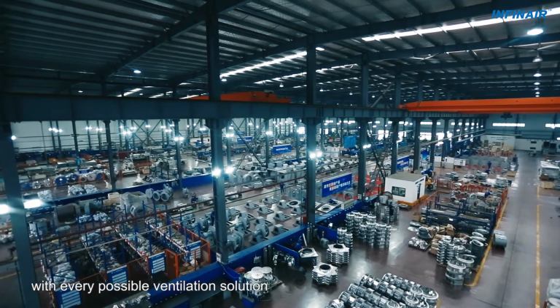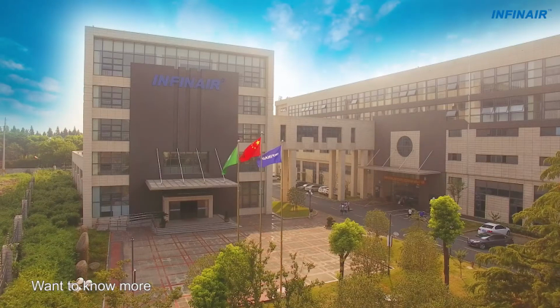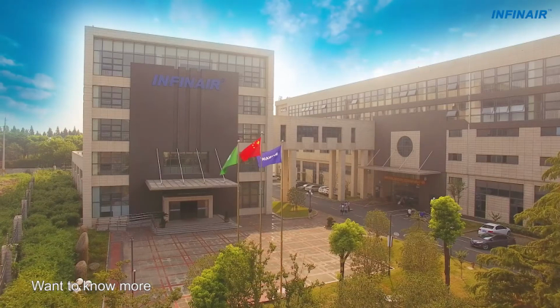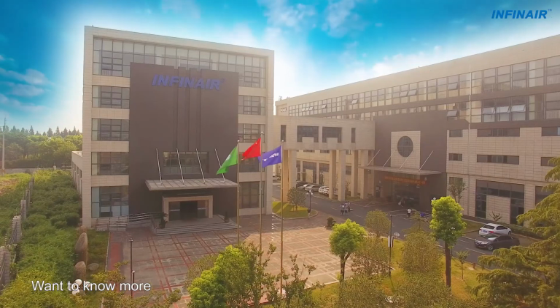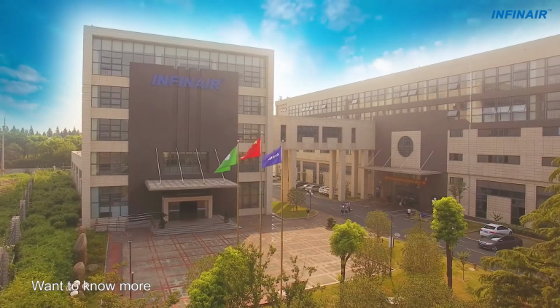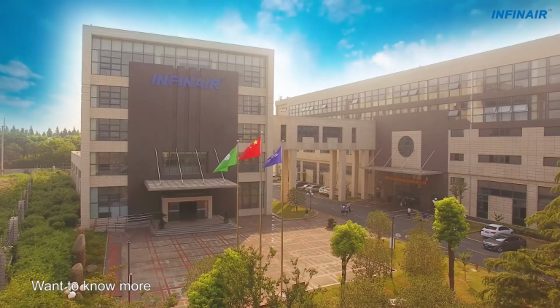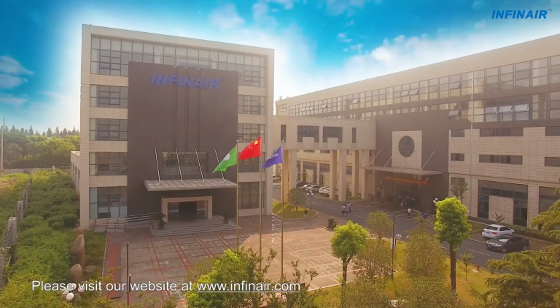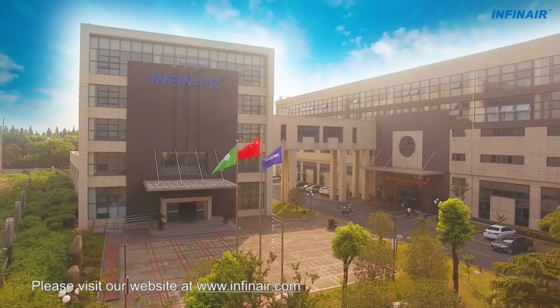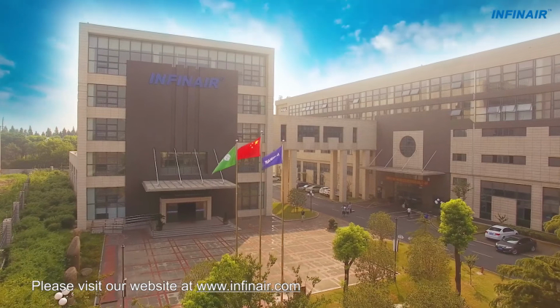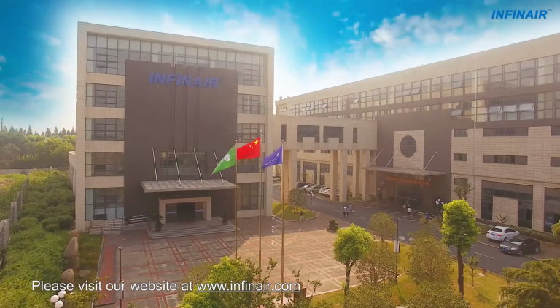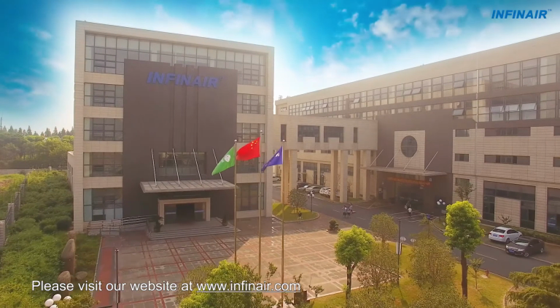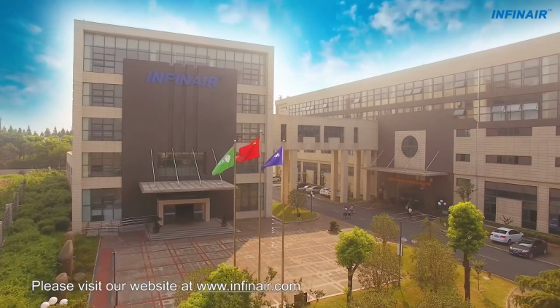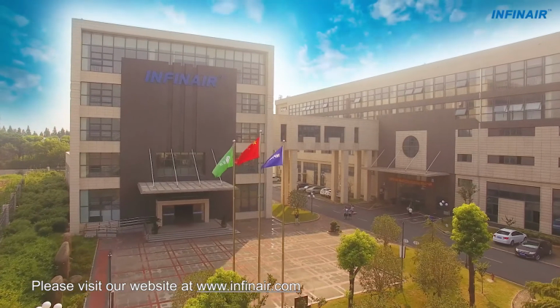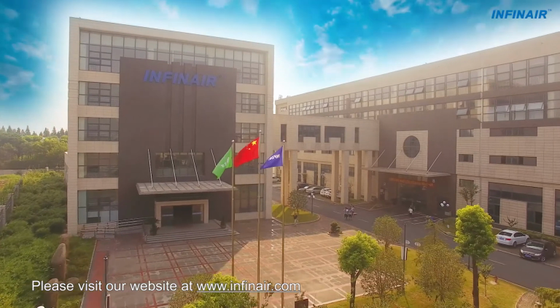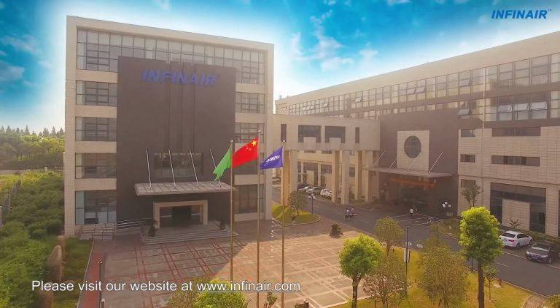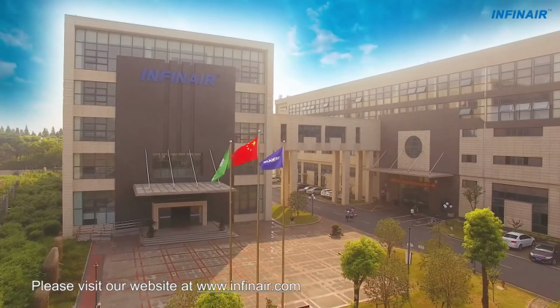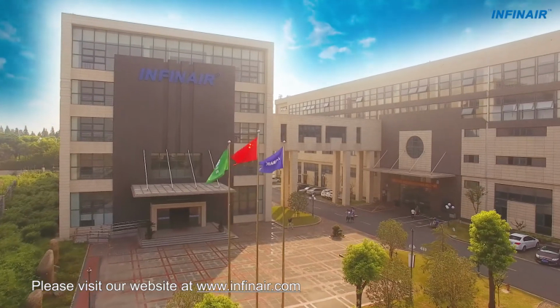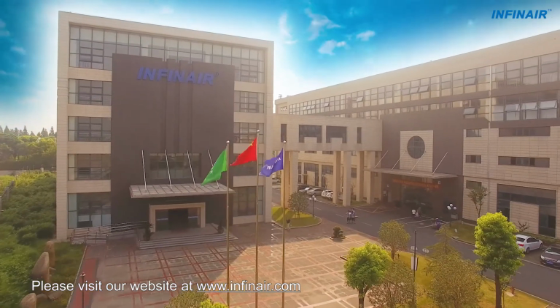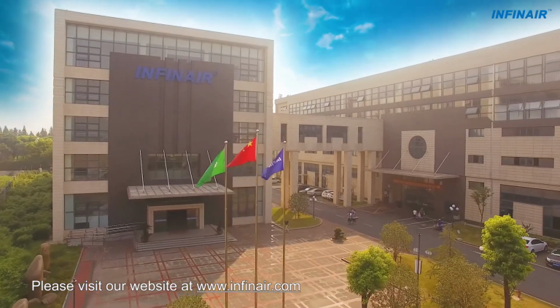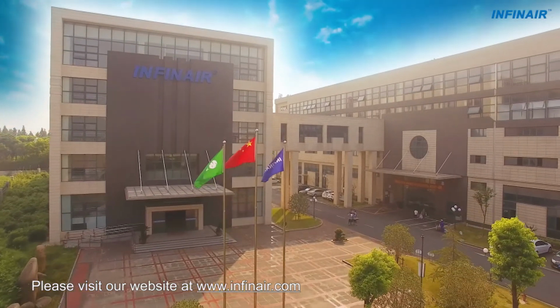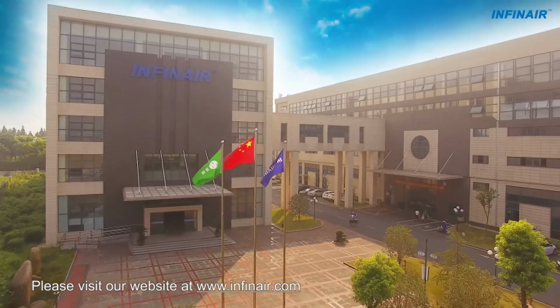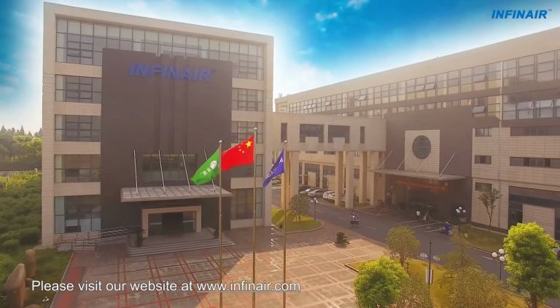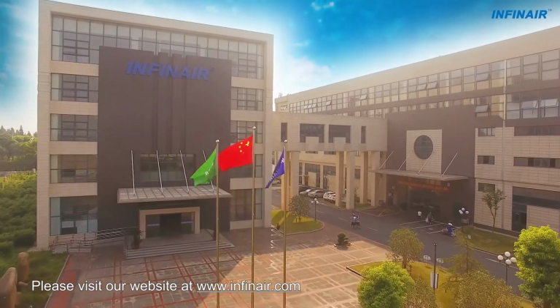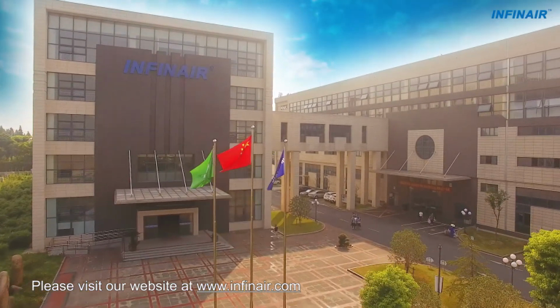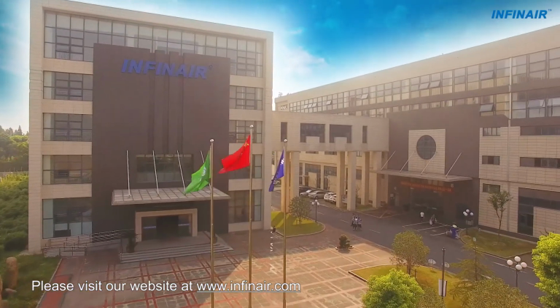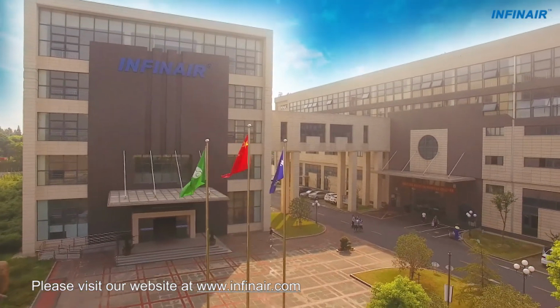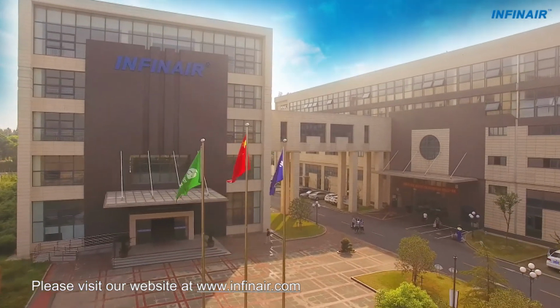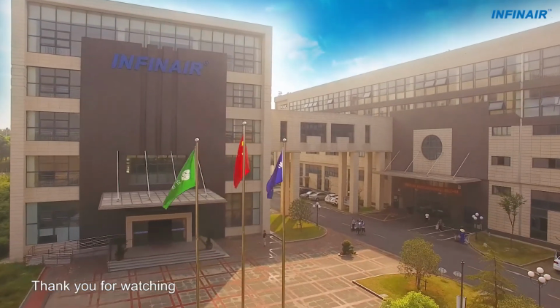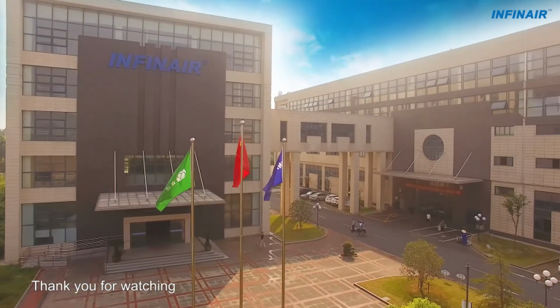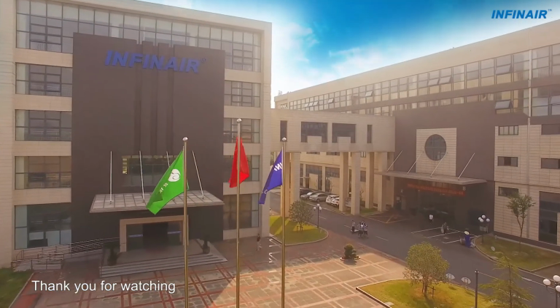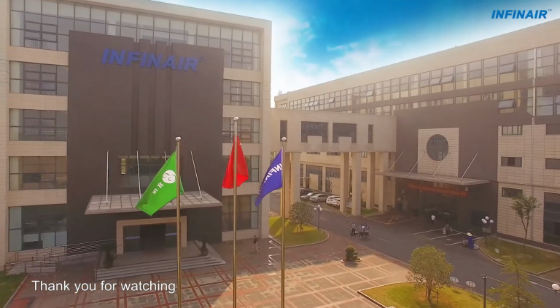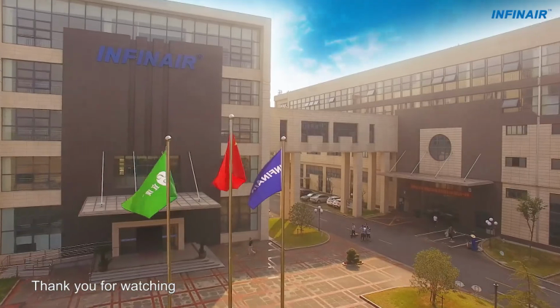Want to know more? Please visit our website at www.infanaire.com. Thank you for watching.